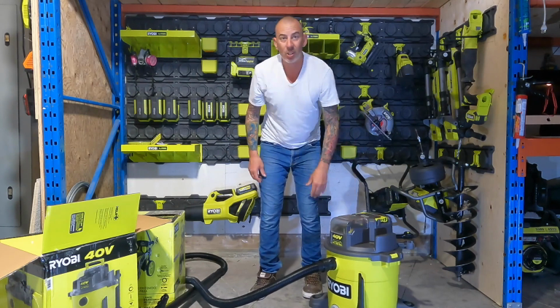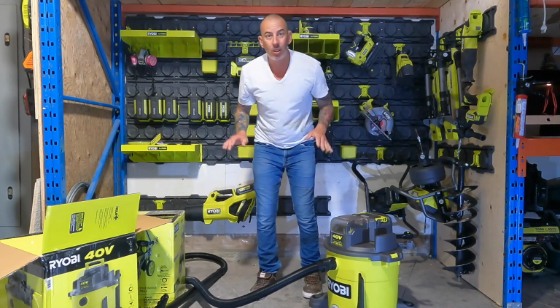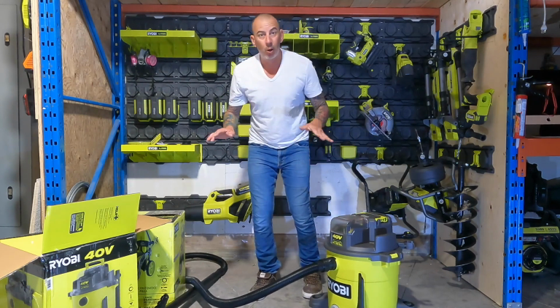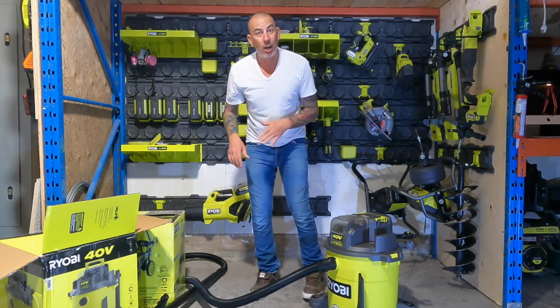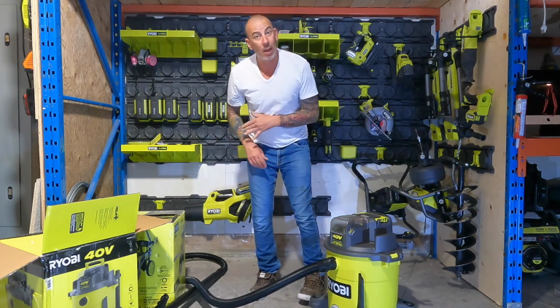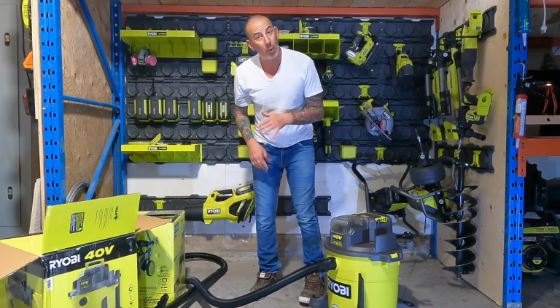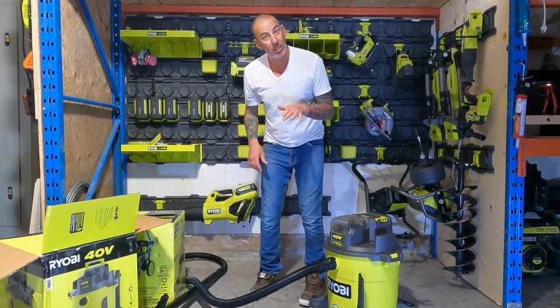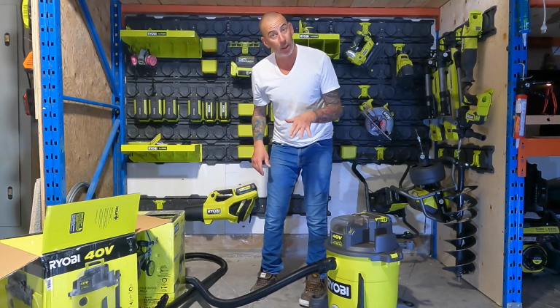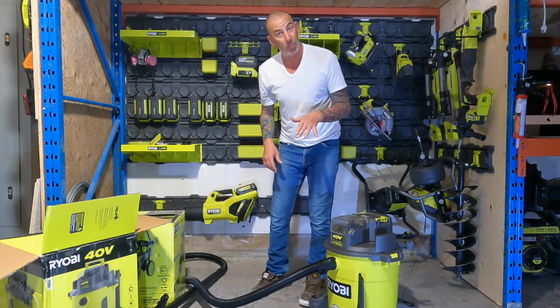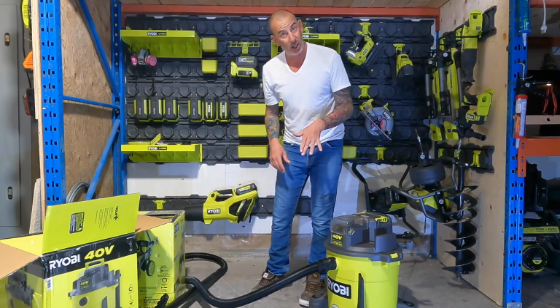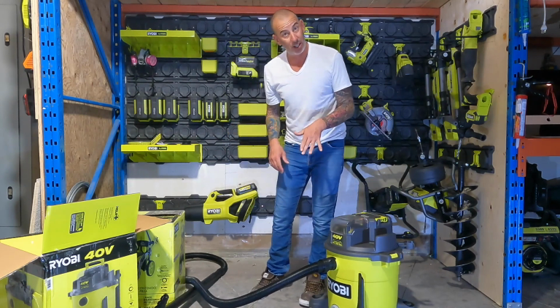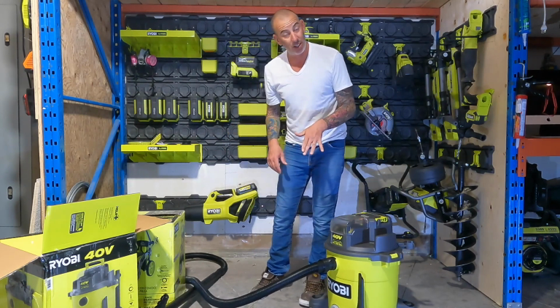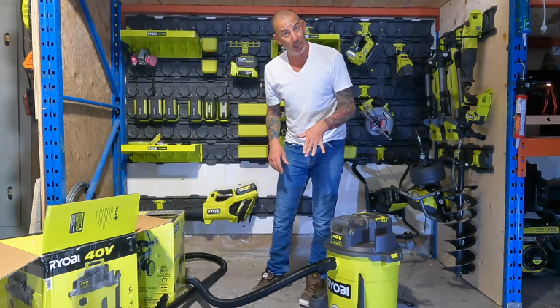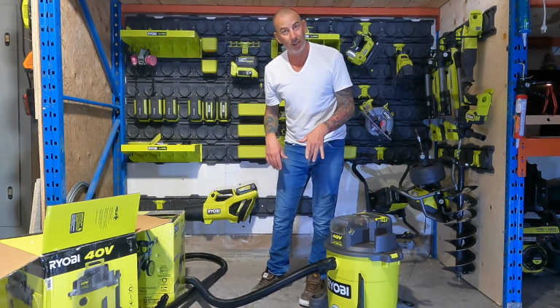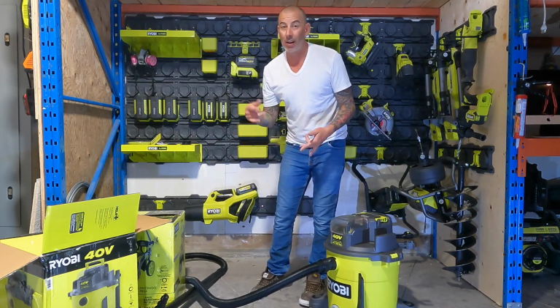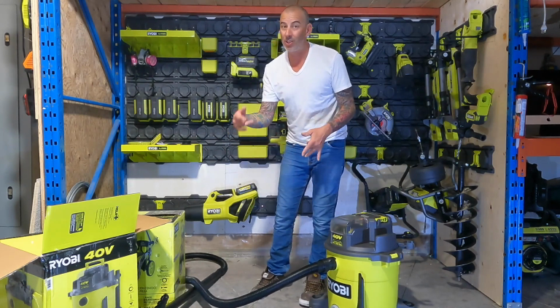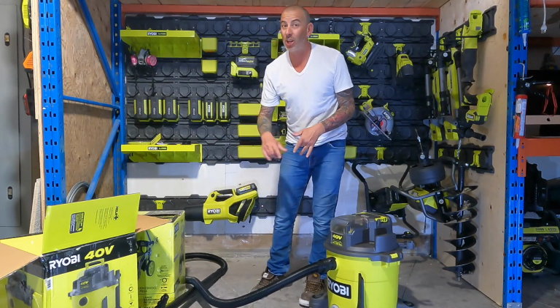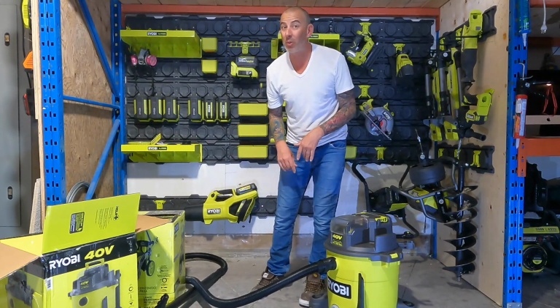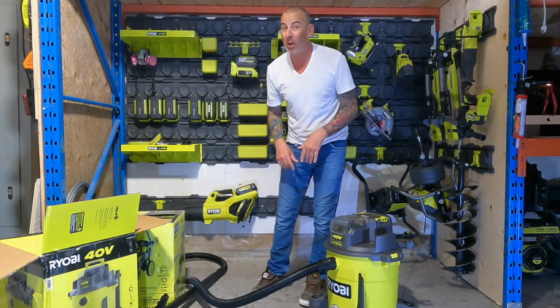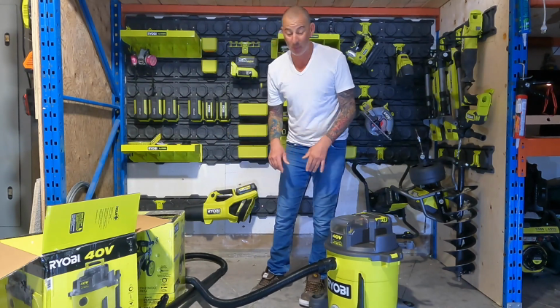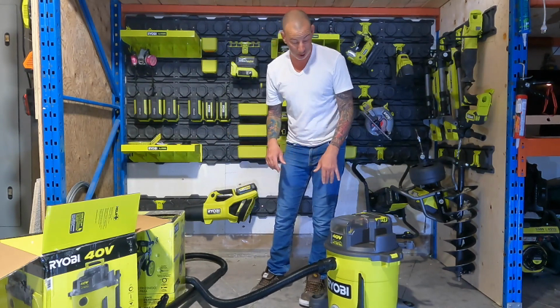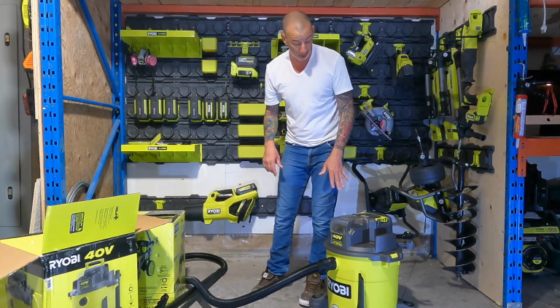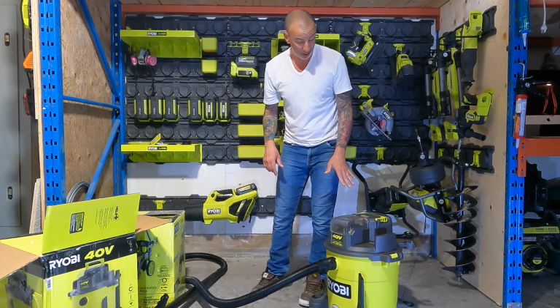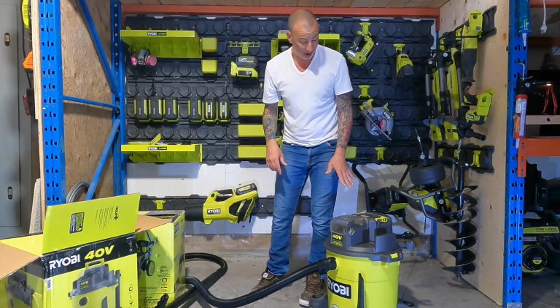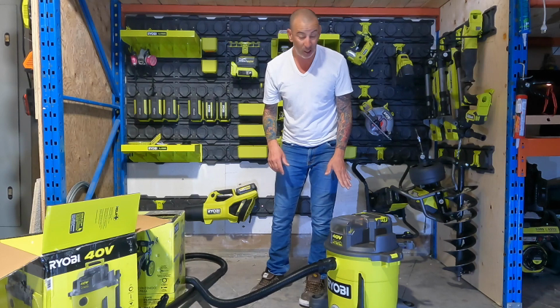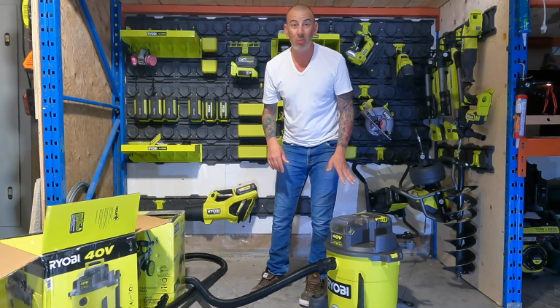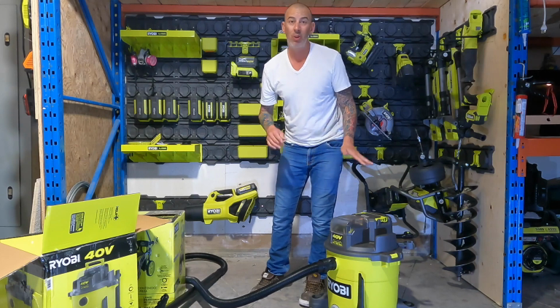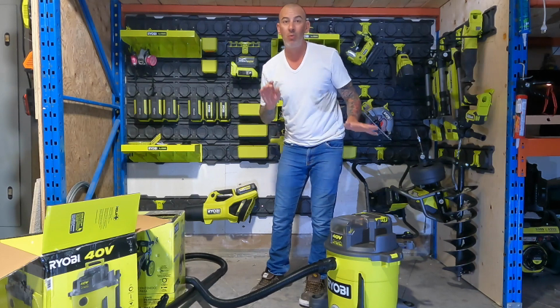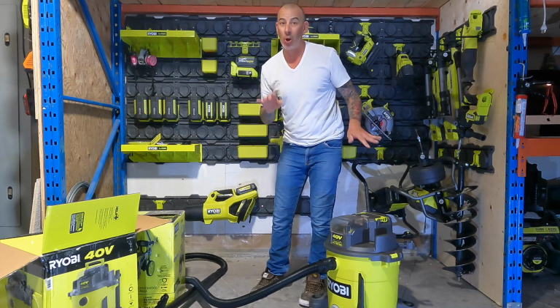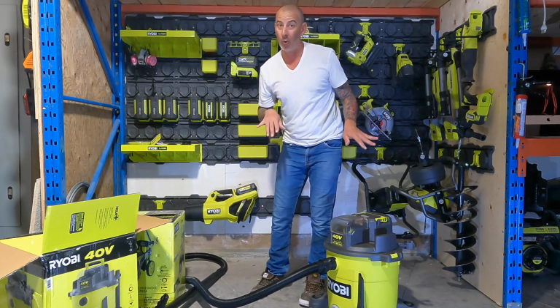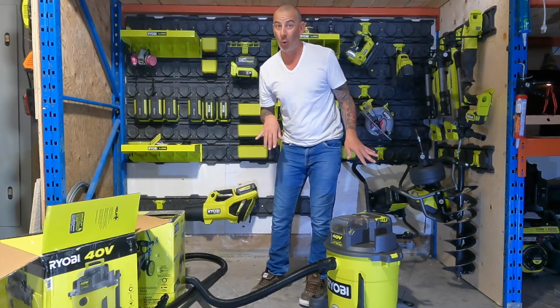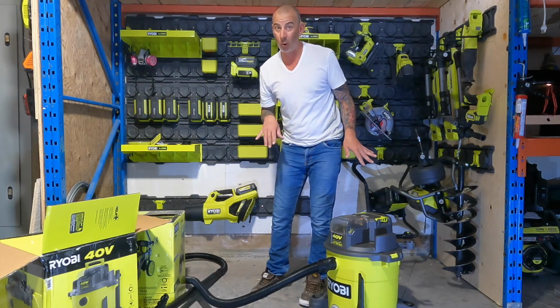All right, that went together pretty easy. Now let's check out the best part about this vacuum — no cord.